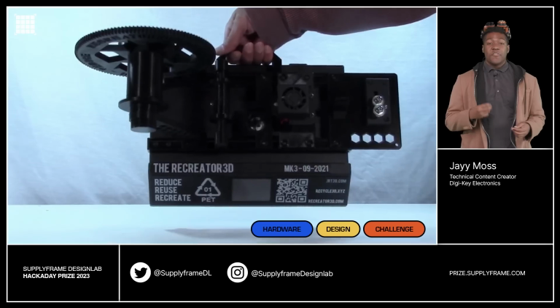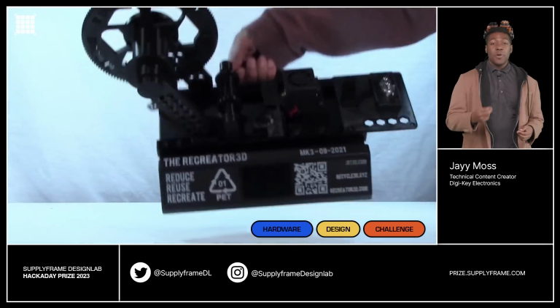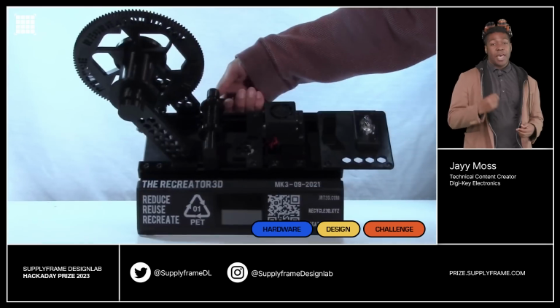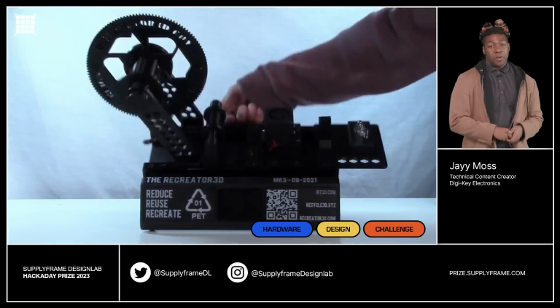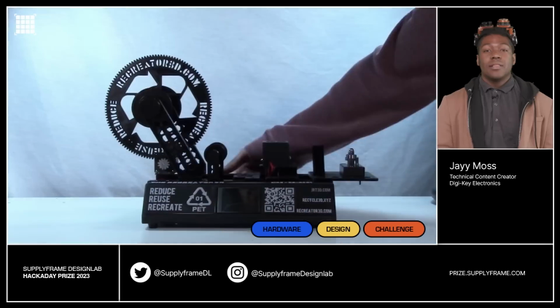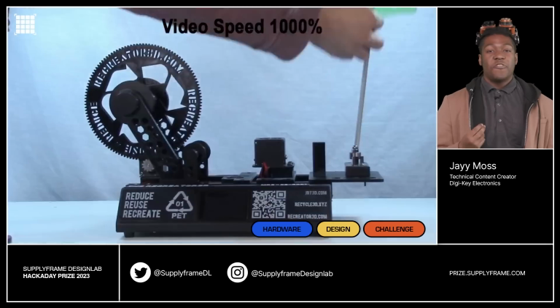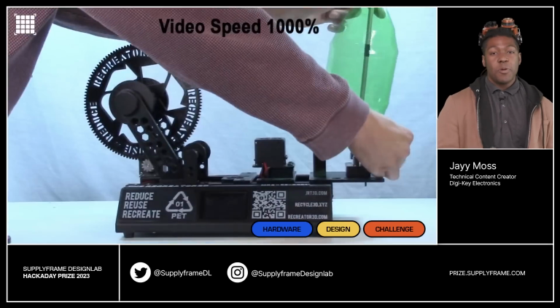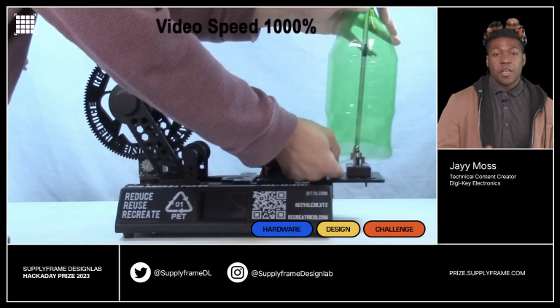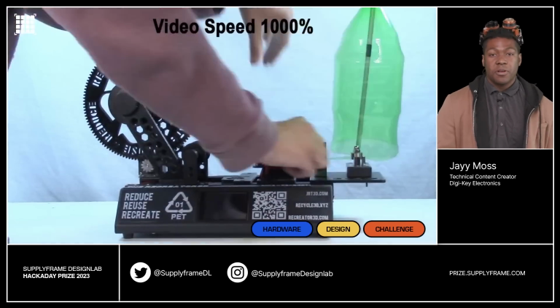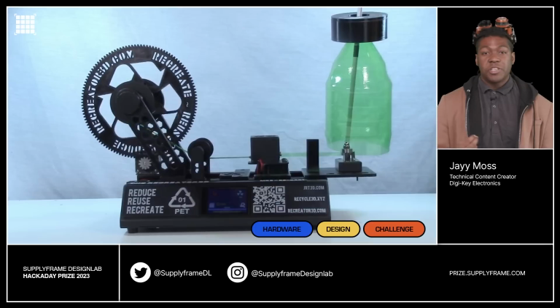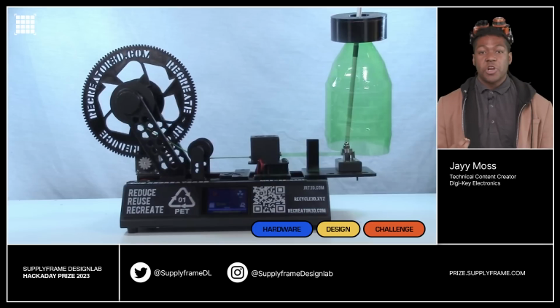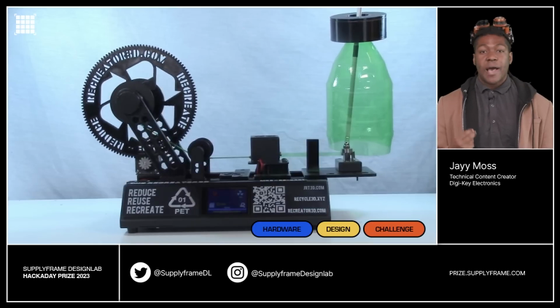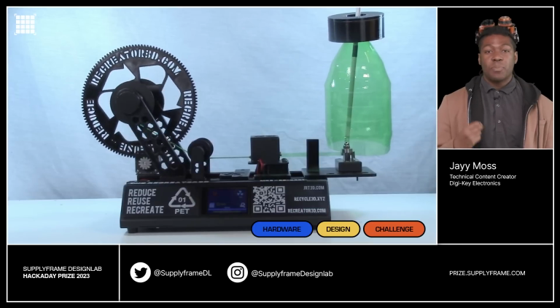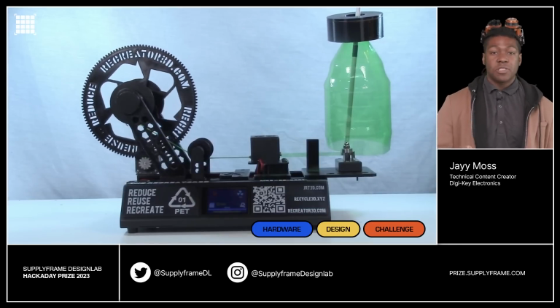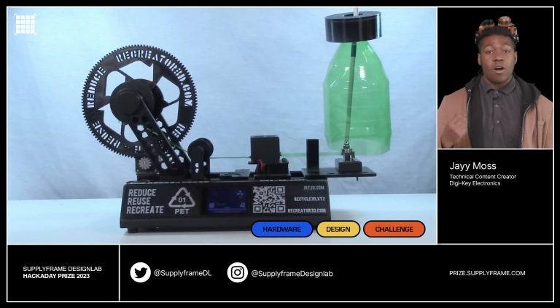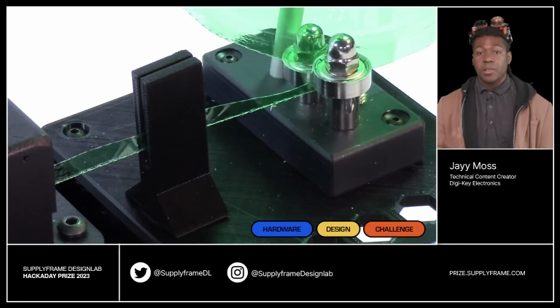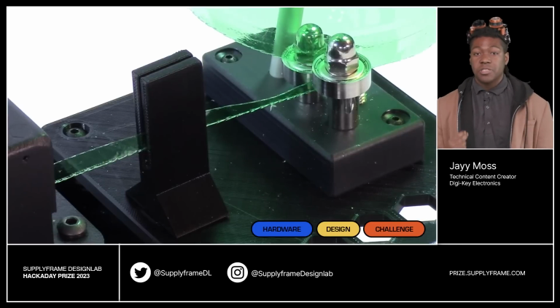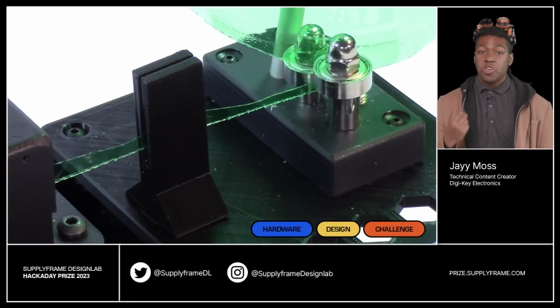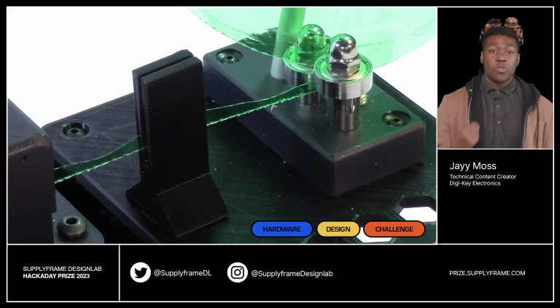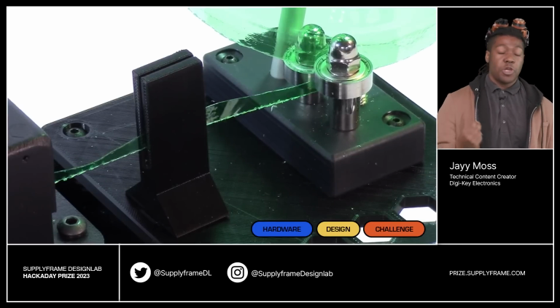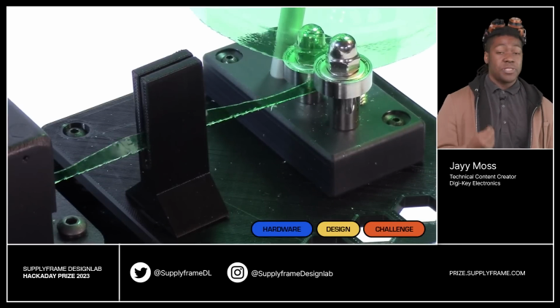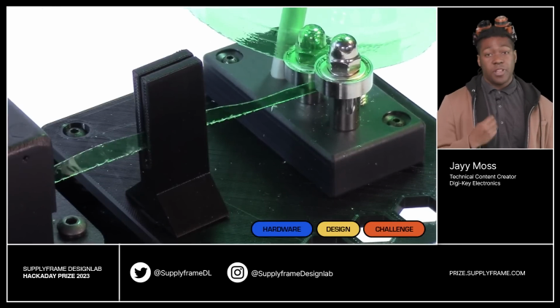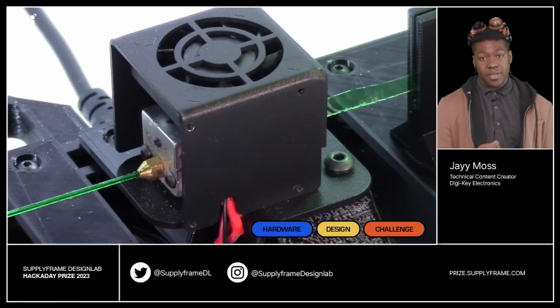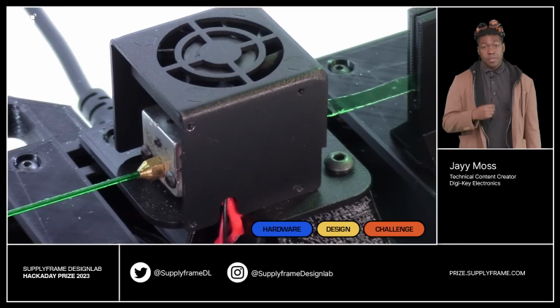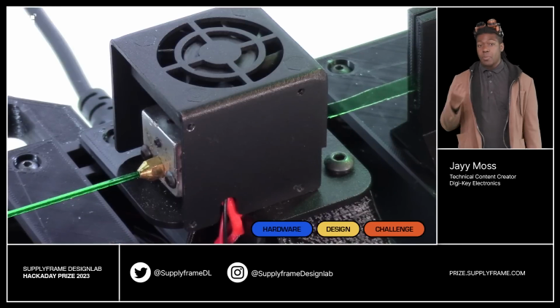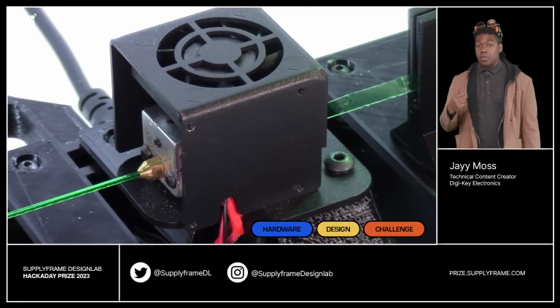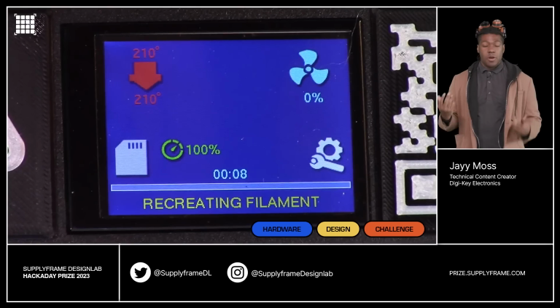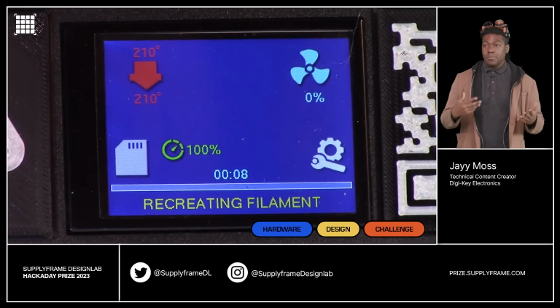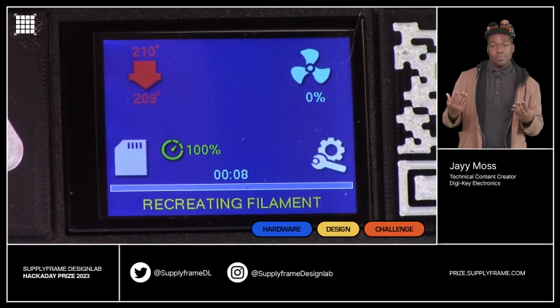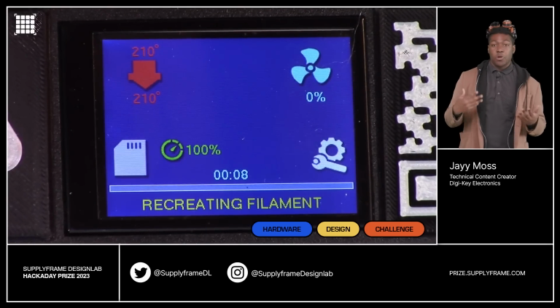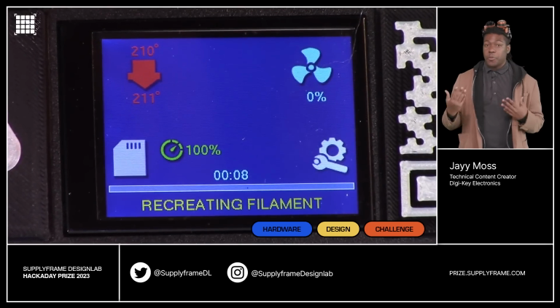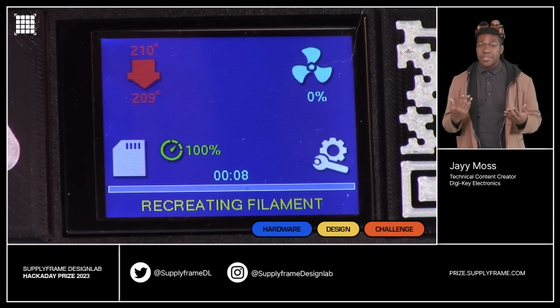The Filament Recycler lets you turn plastic bottles of all colors into usable 3D printing filament, so you can make more 3D prints.